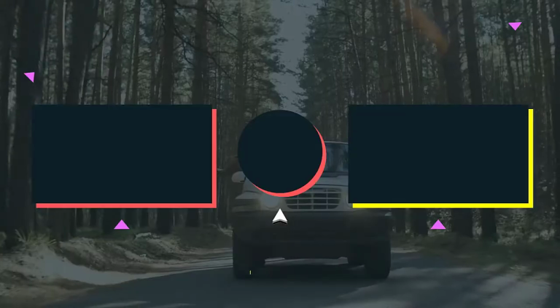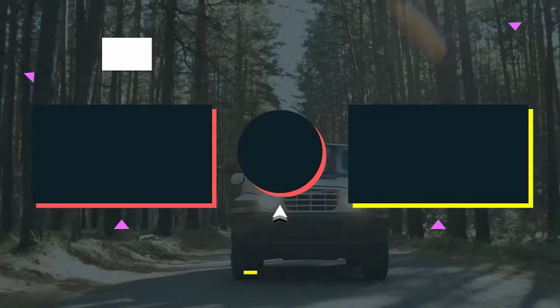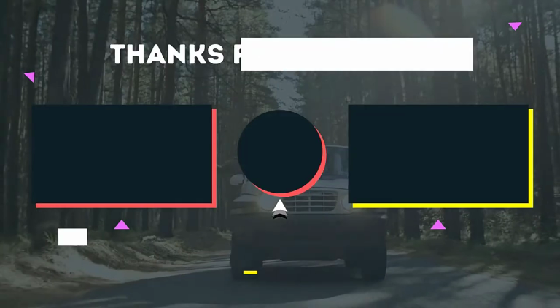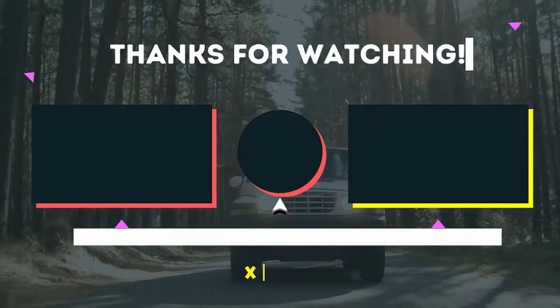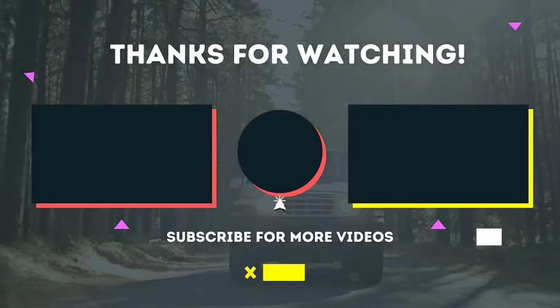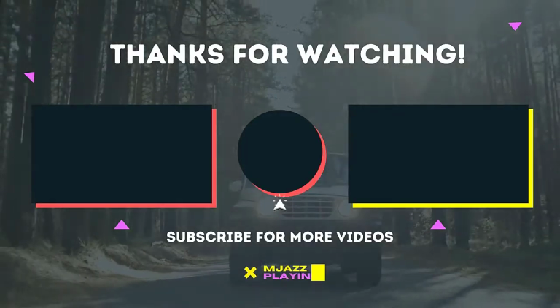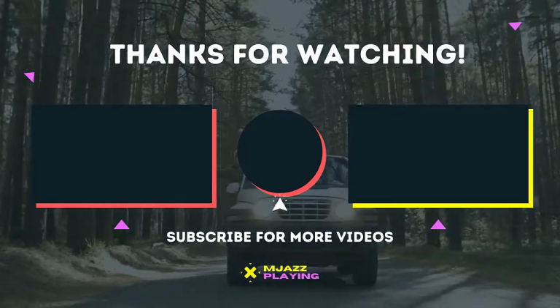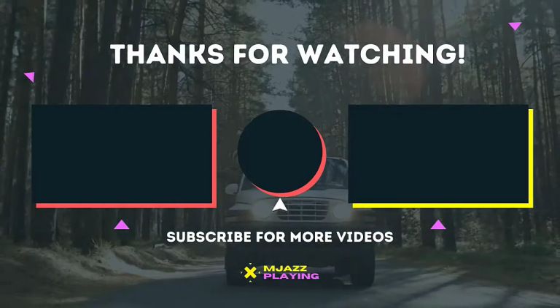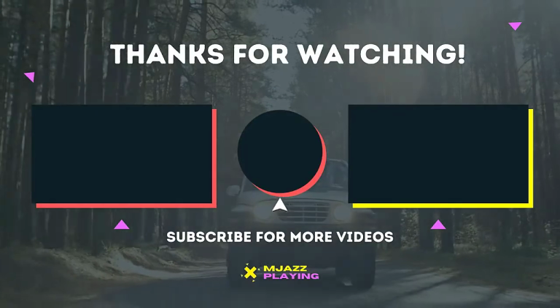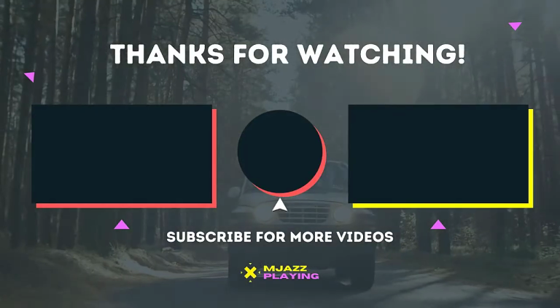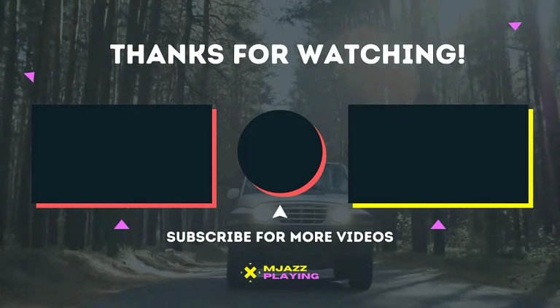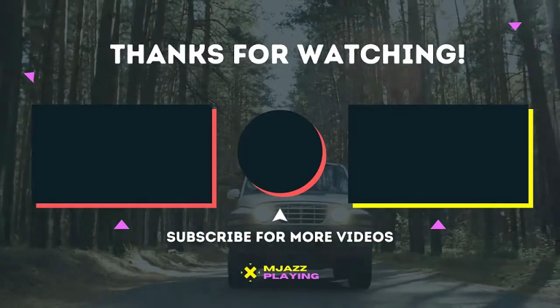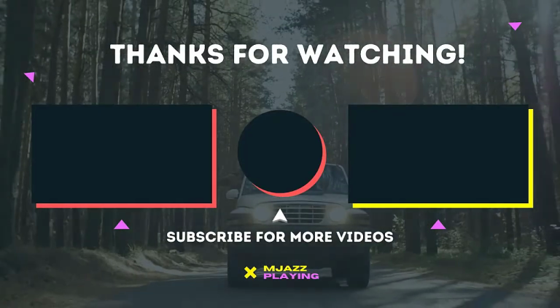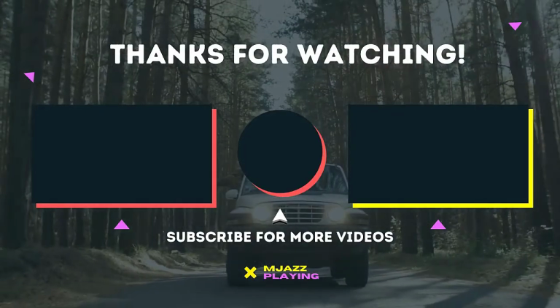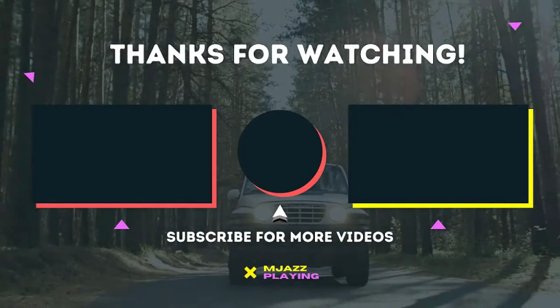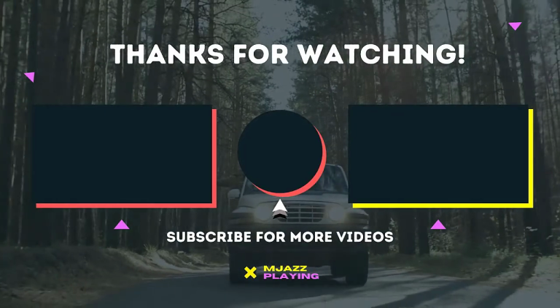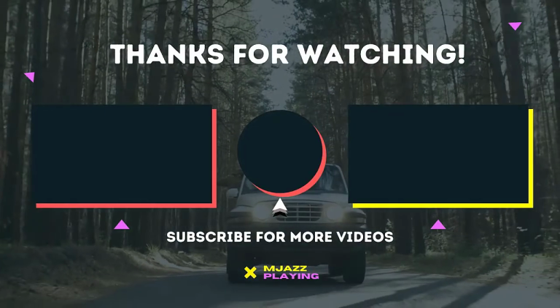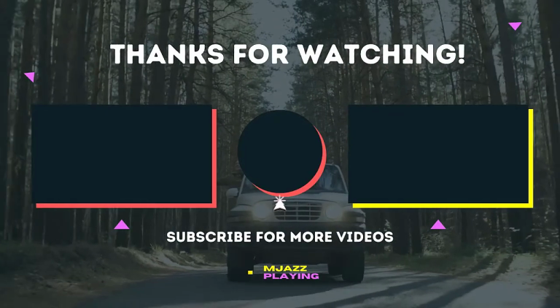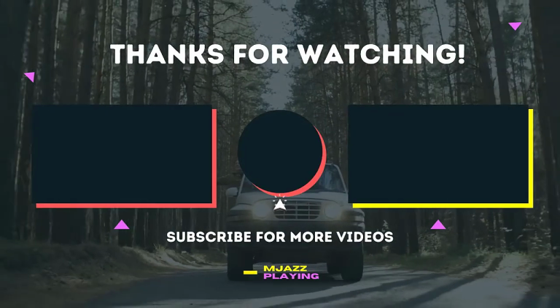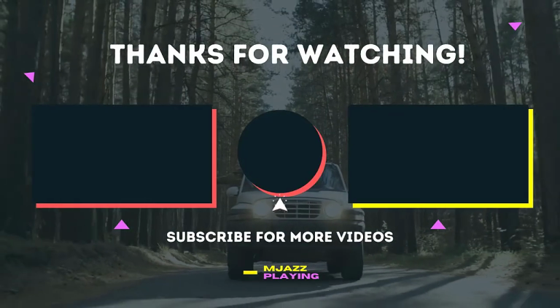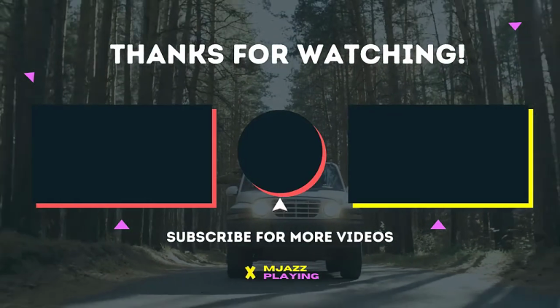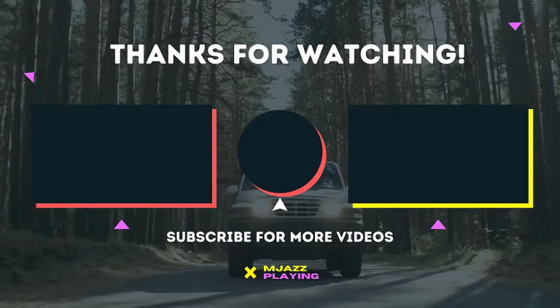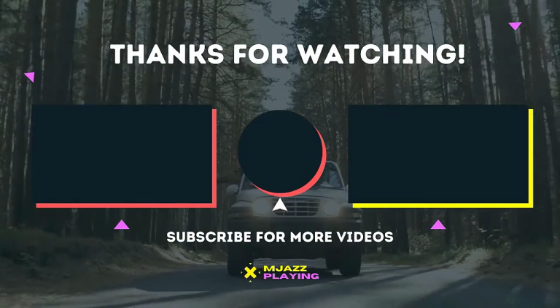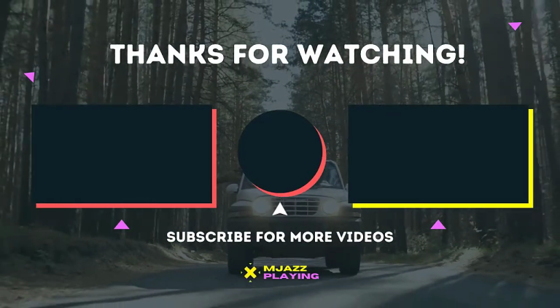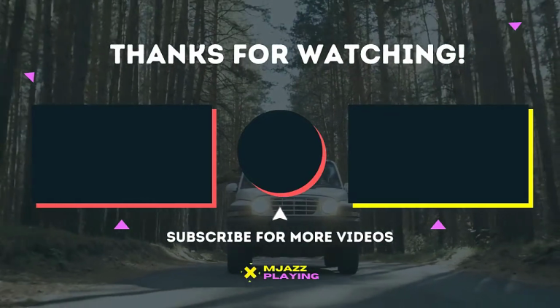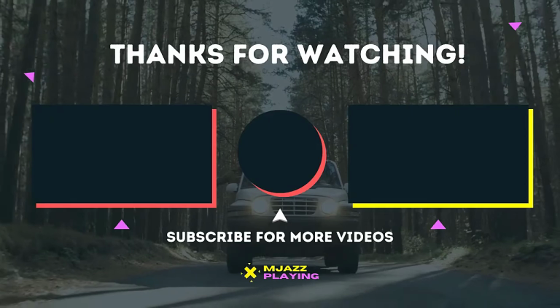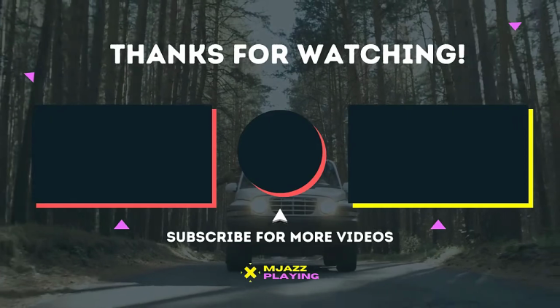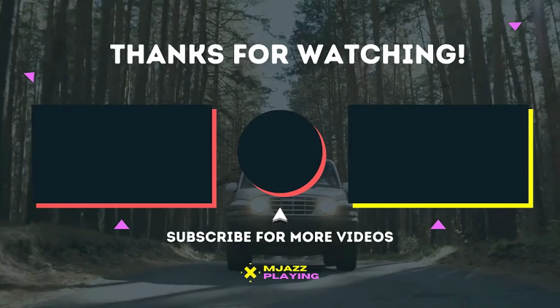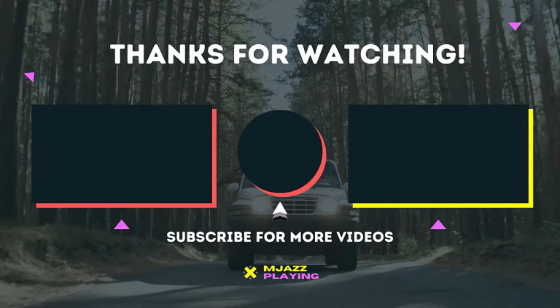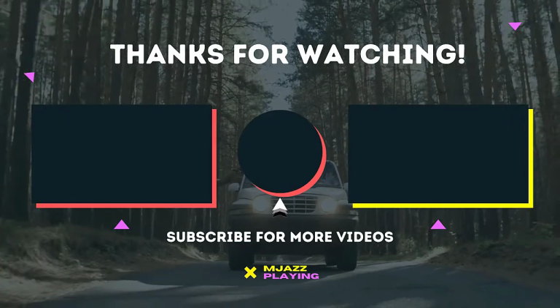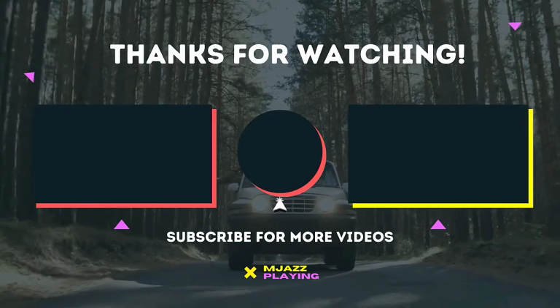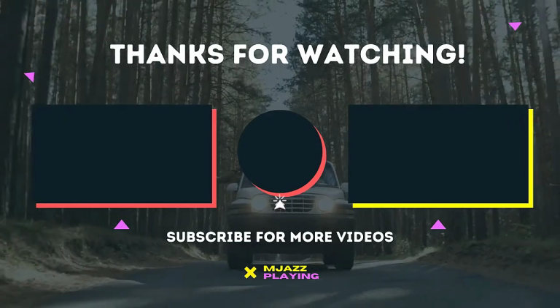If this video is helpful to you, please make sure to like, comment and subscribe. If you have any questions related to this product, you can leave a comment down below.